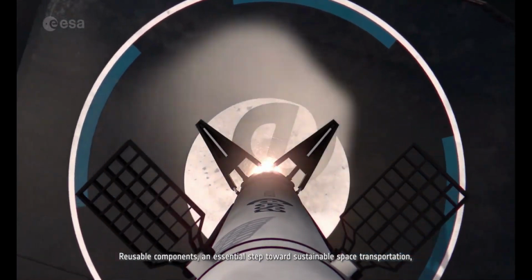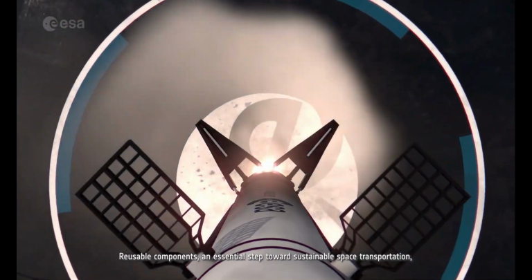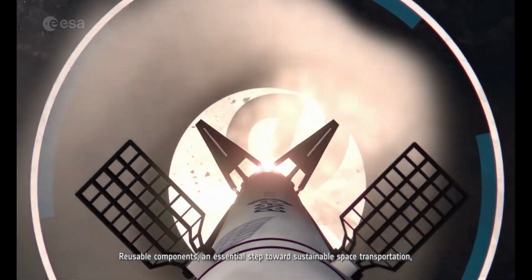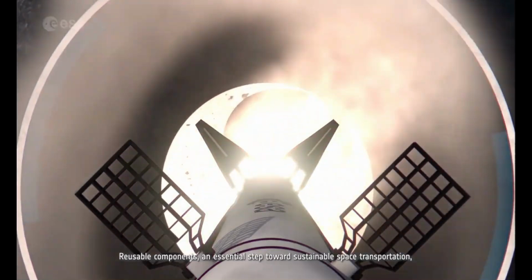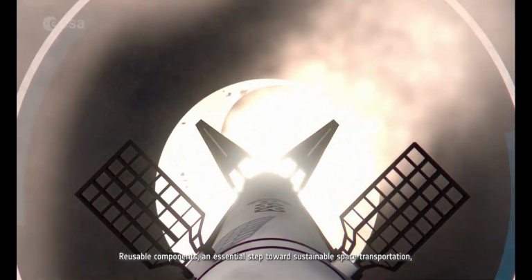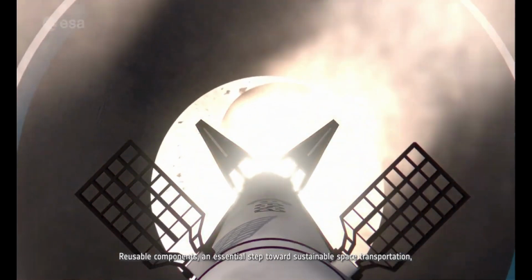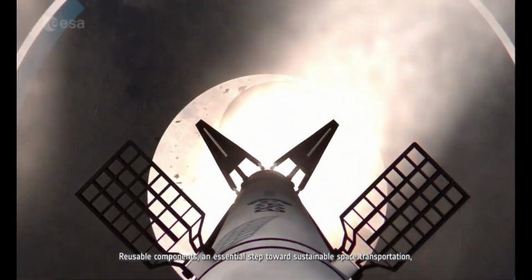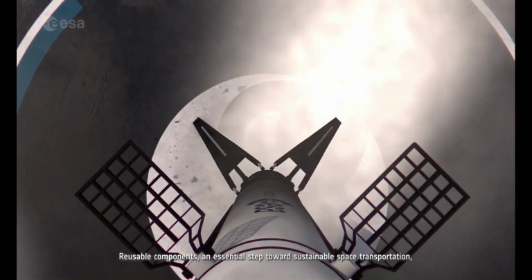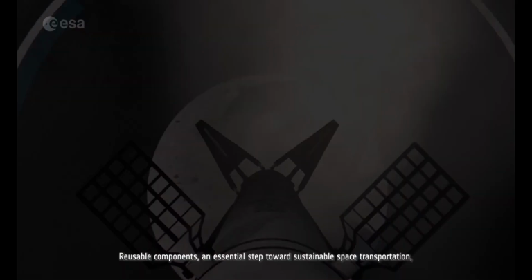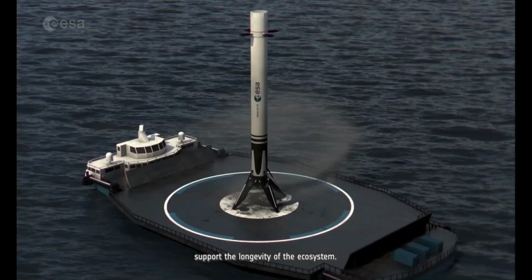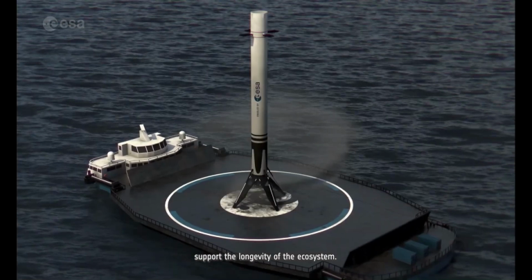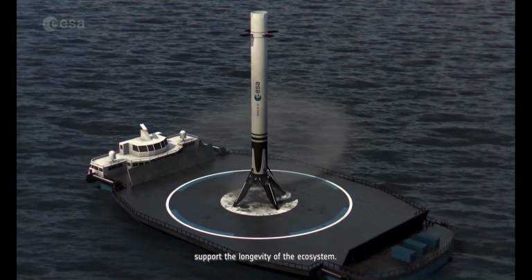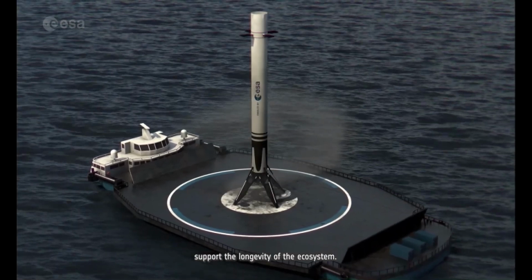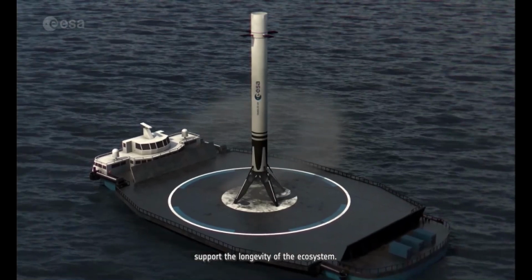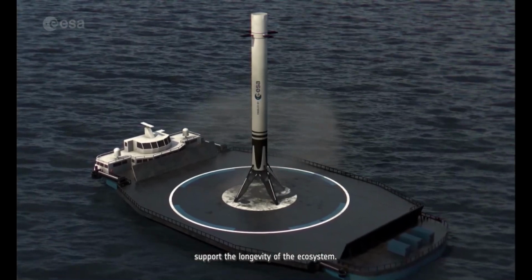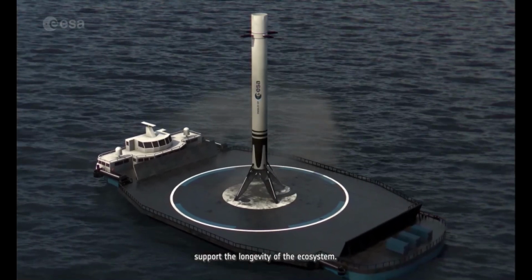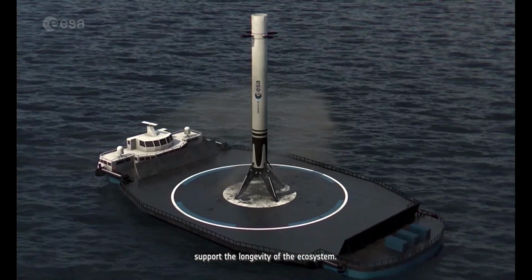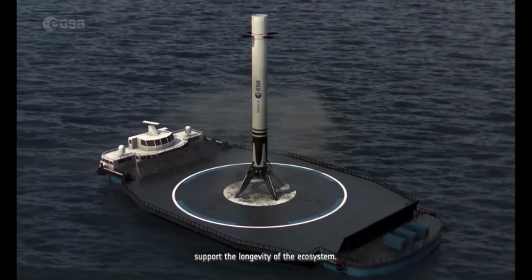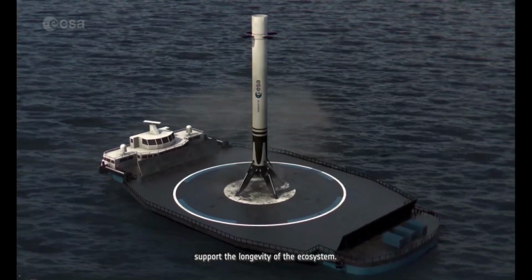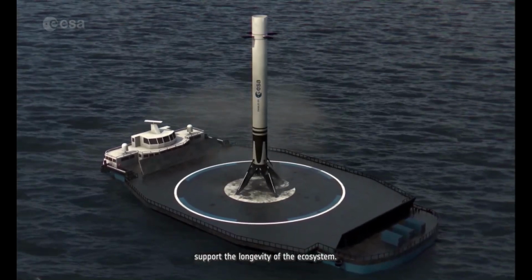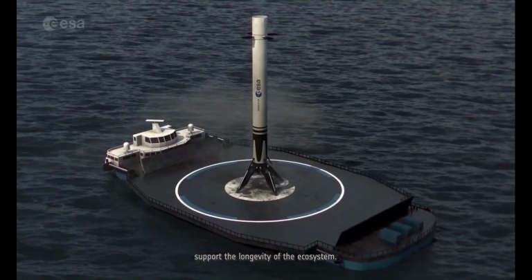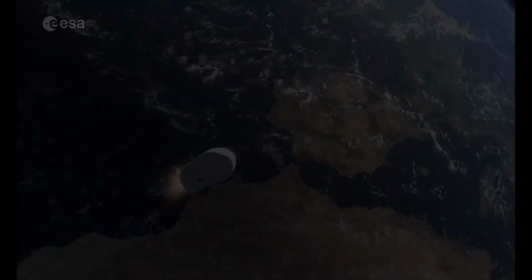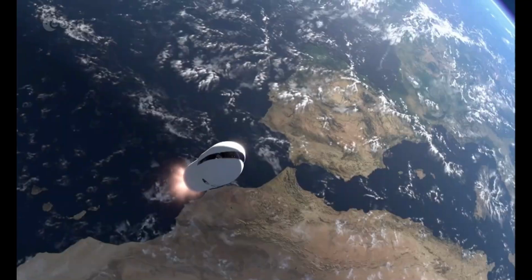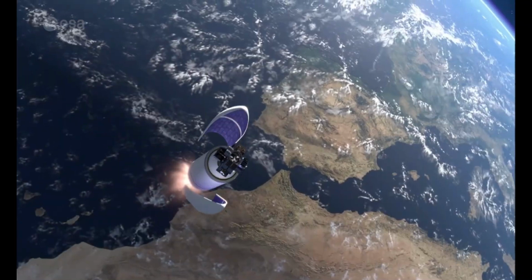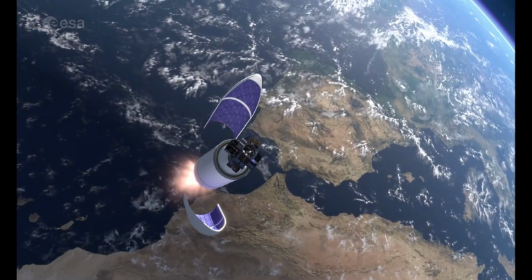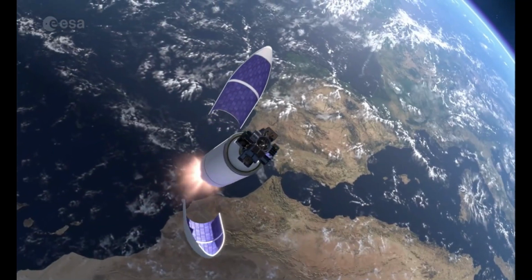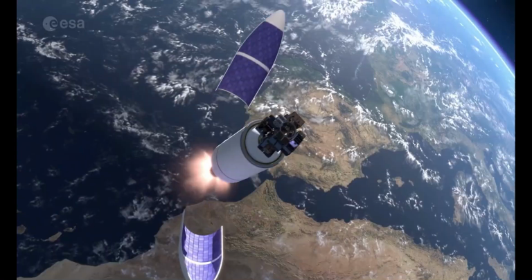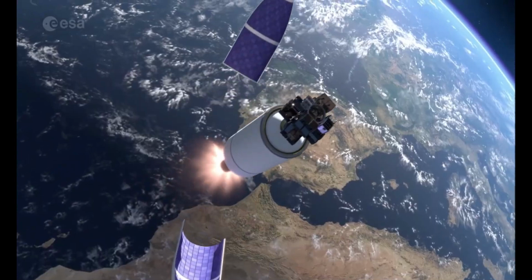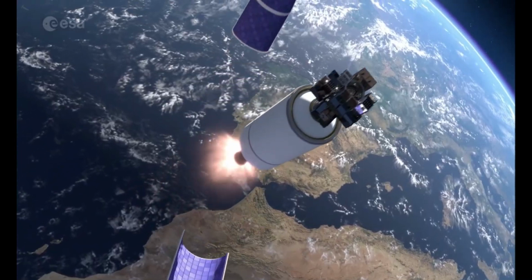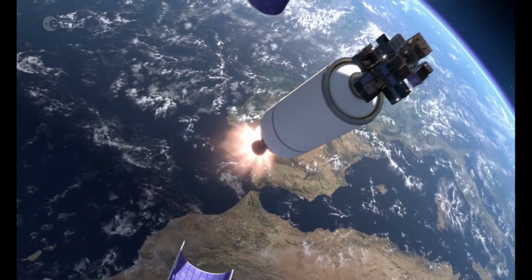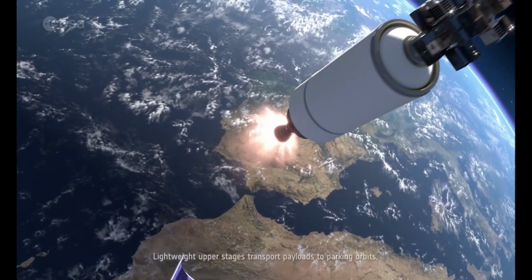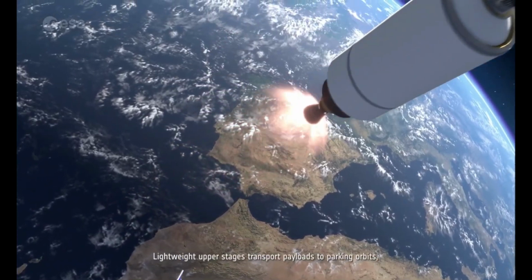In partnership with industry and member states, FLPP supports Europe's leadership in sustainable space transportation.